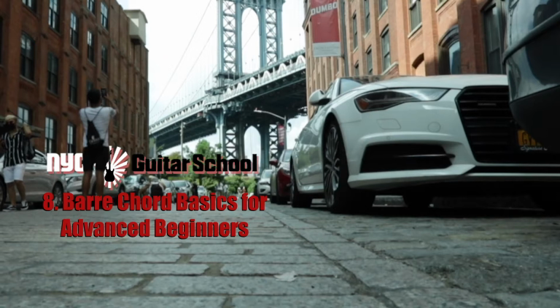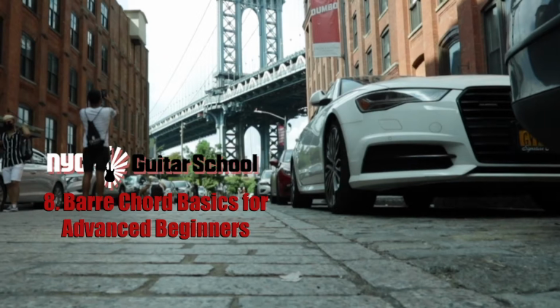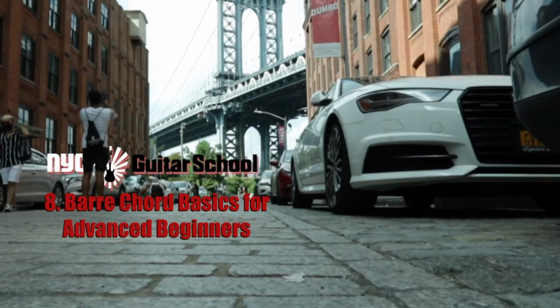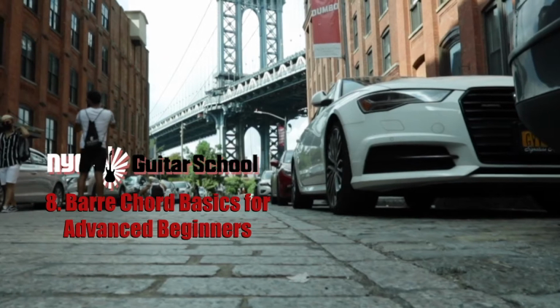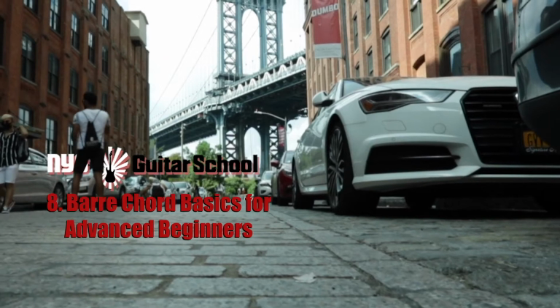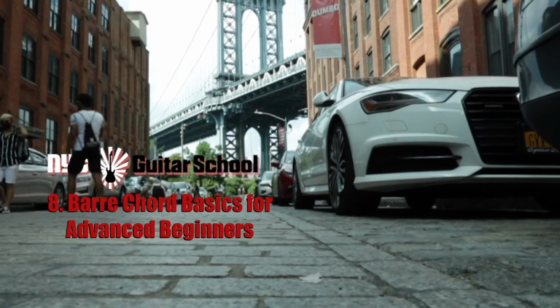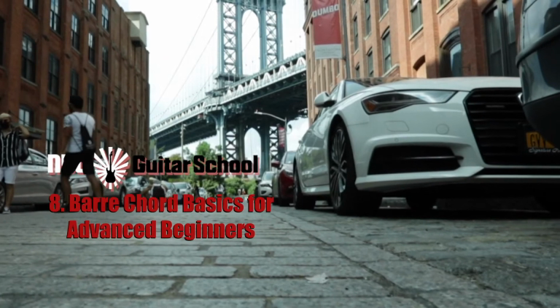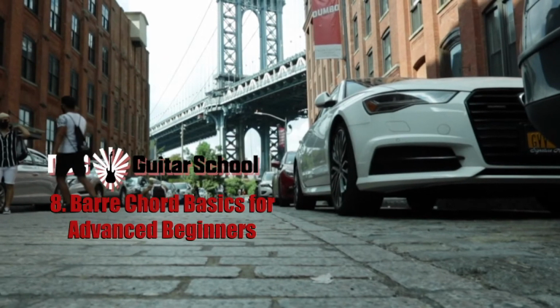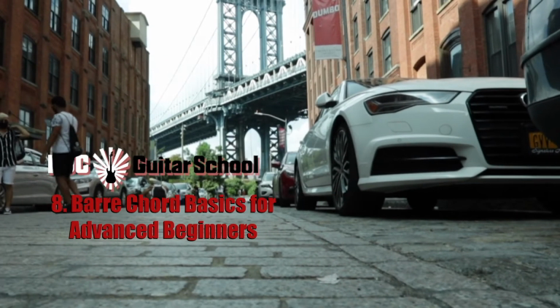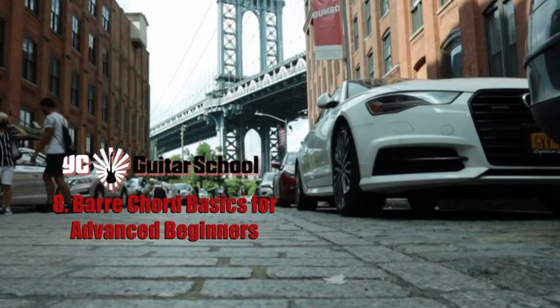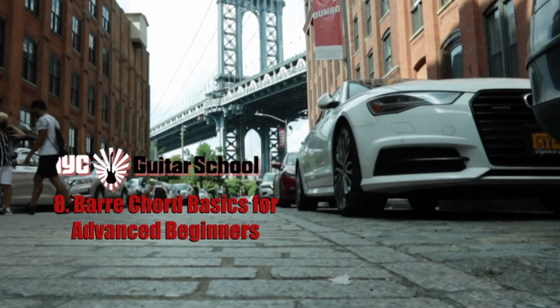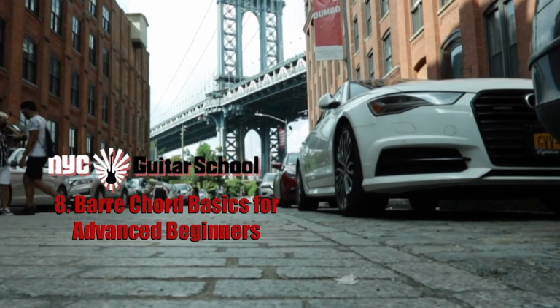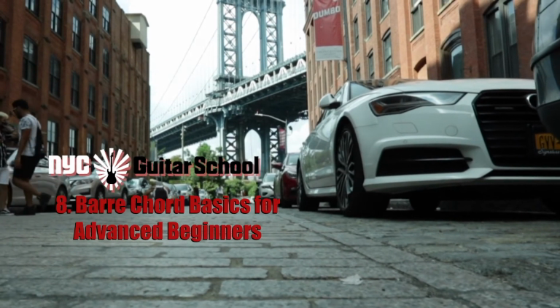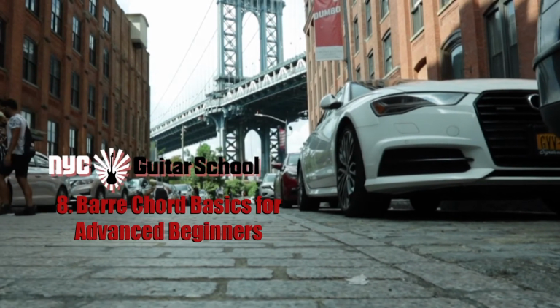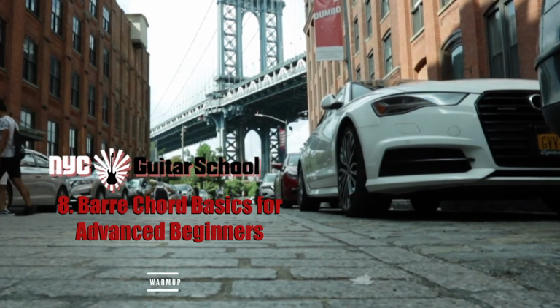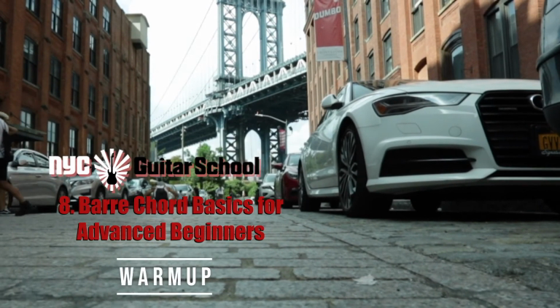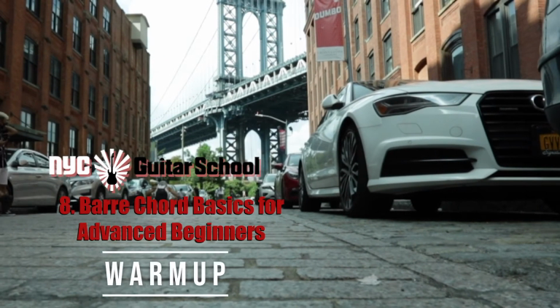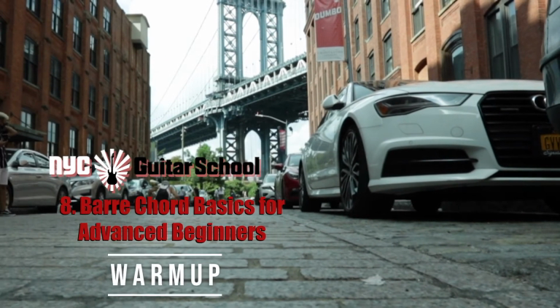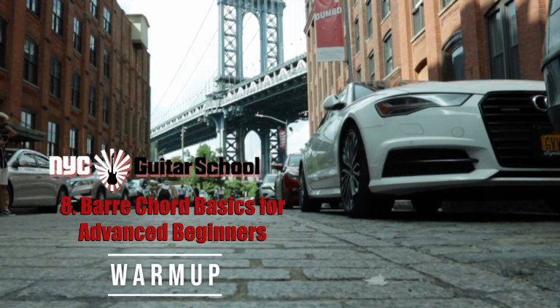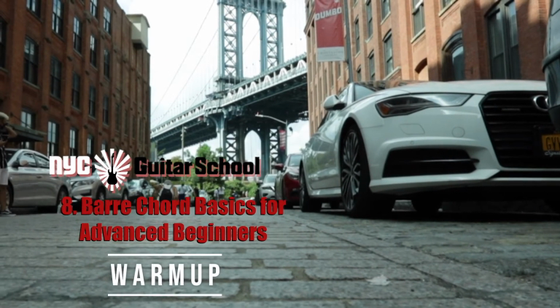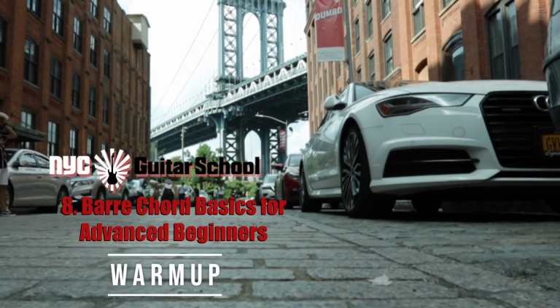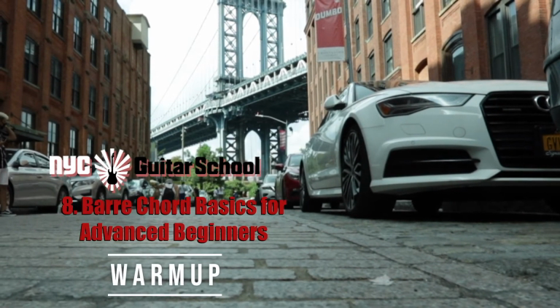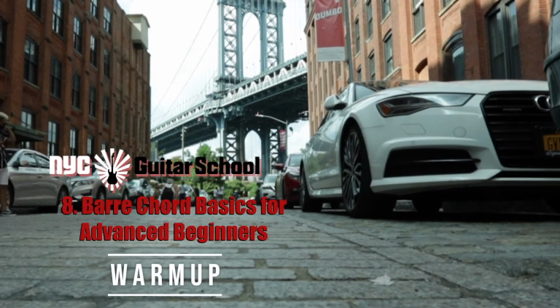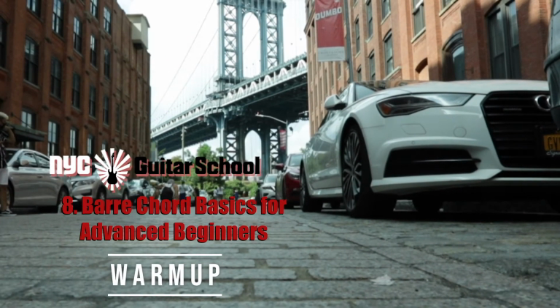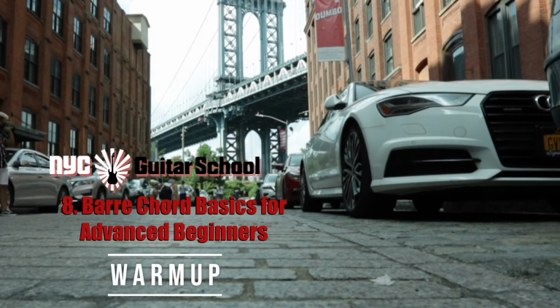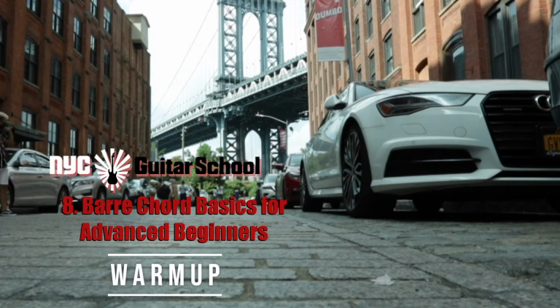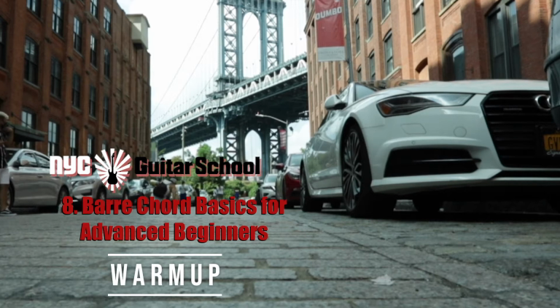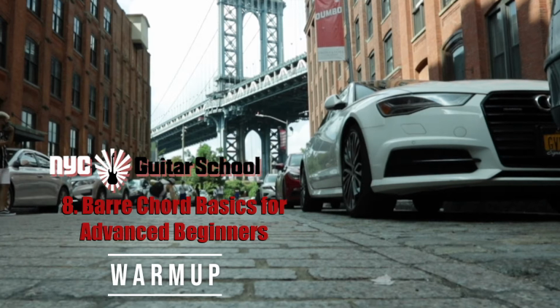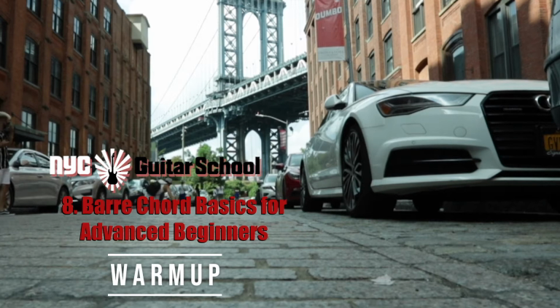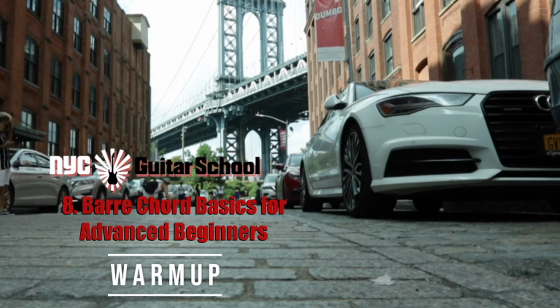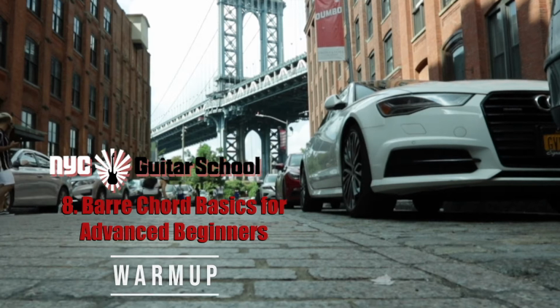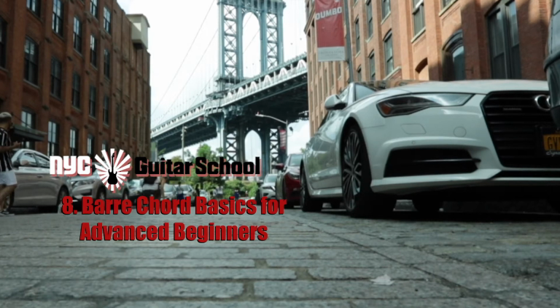Welcome to New York City Guitar School. This is your warm-up video for Bar Chord Basics for Advanced Beginners. Let's get started!